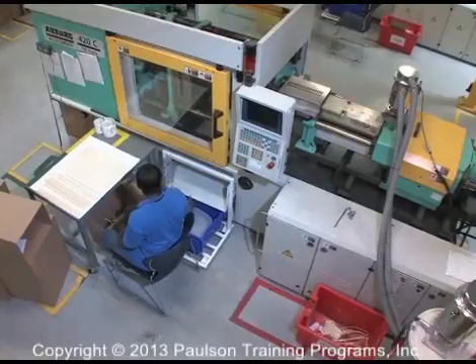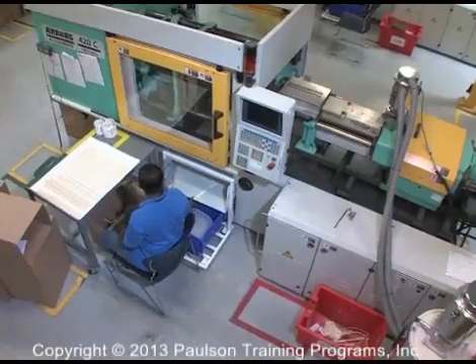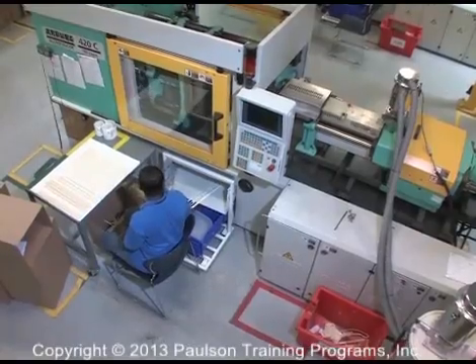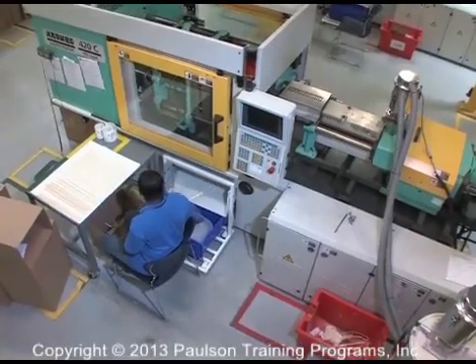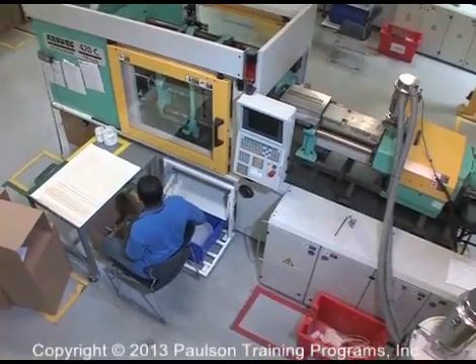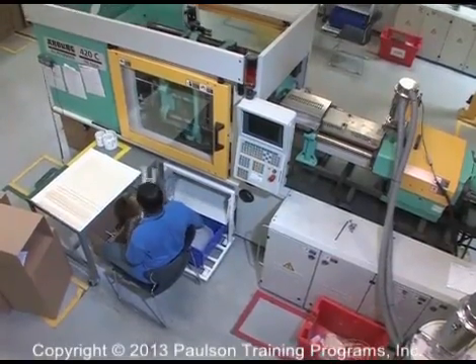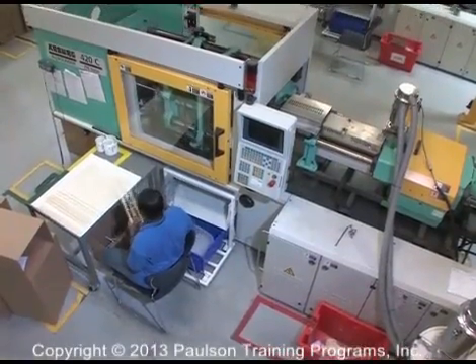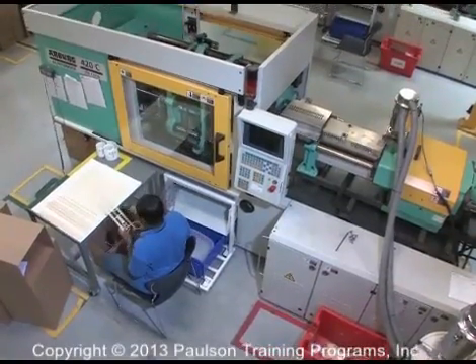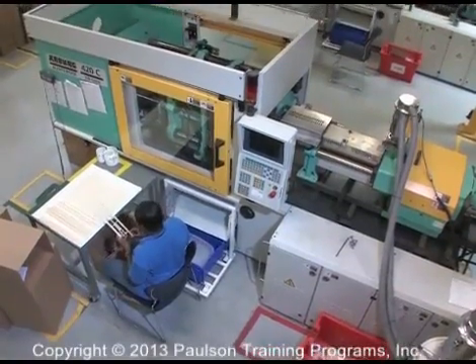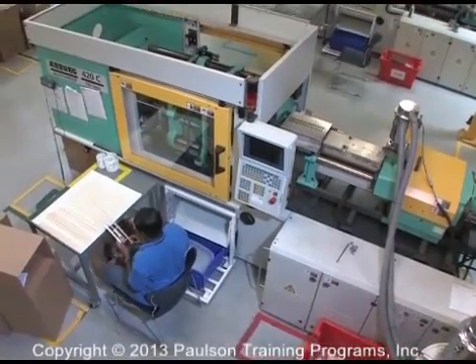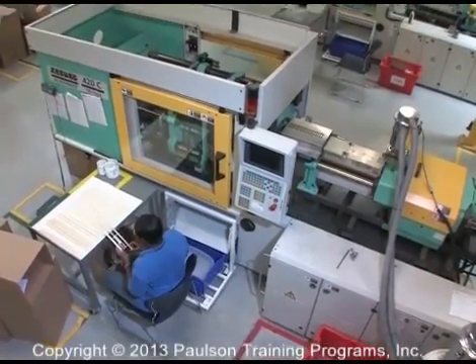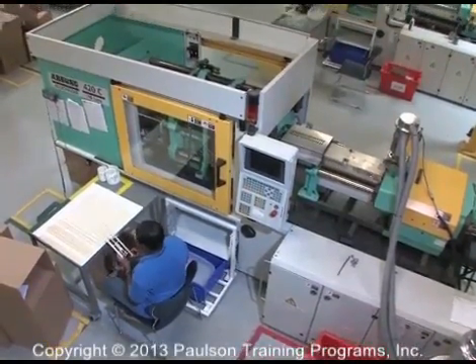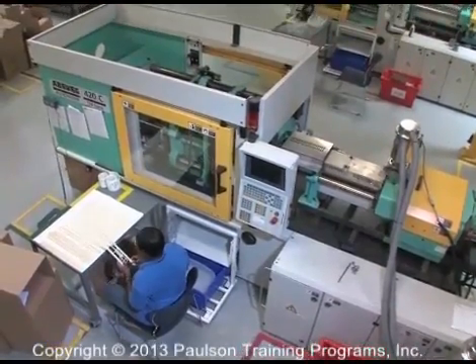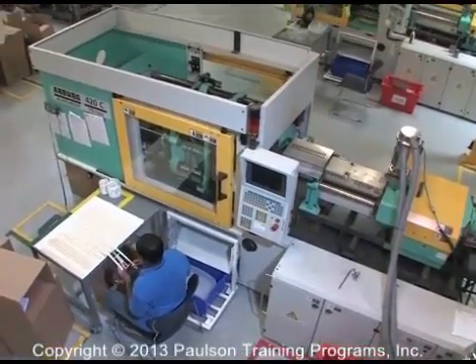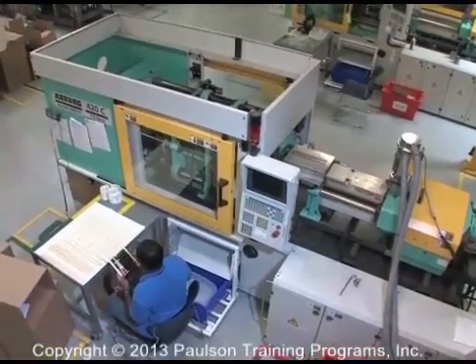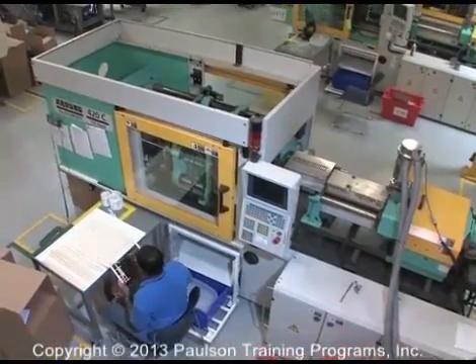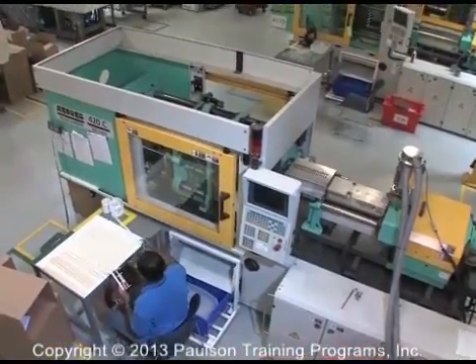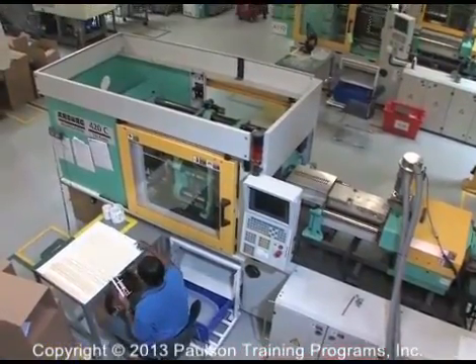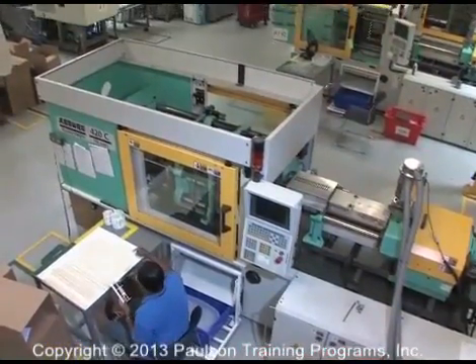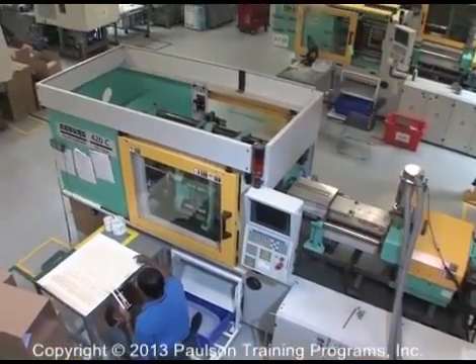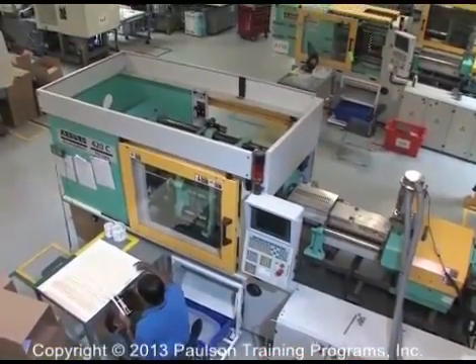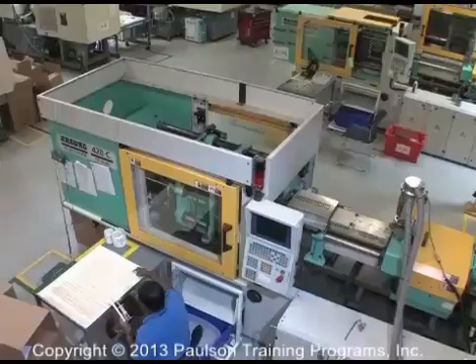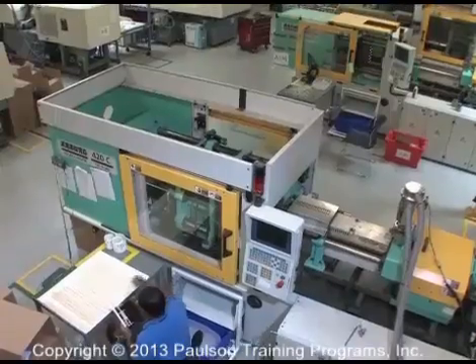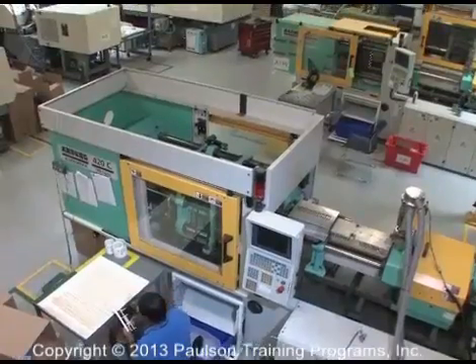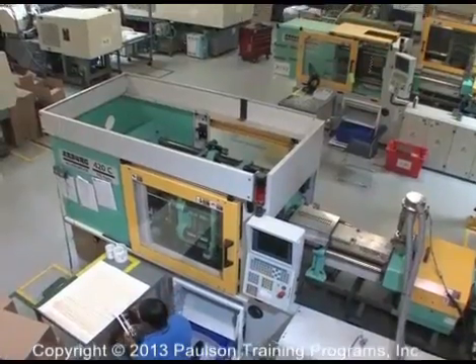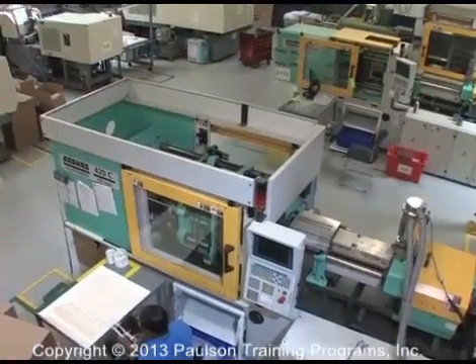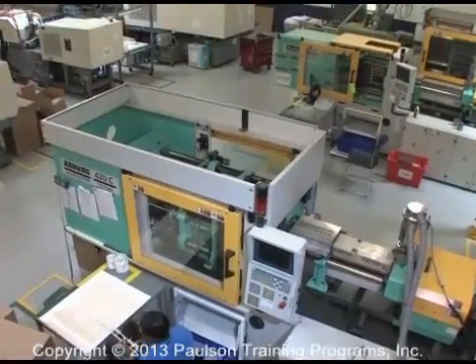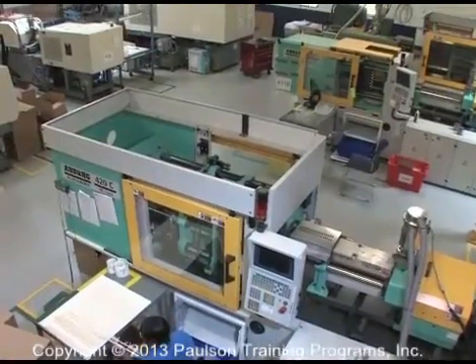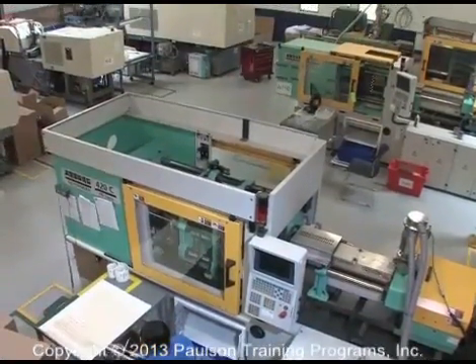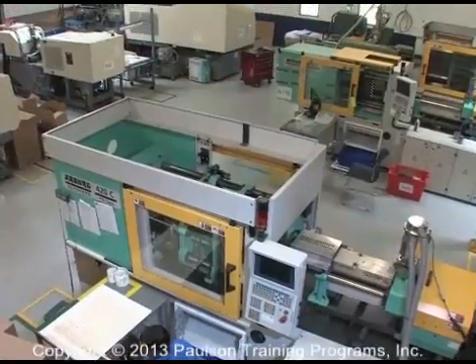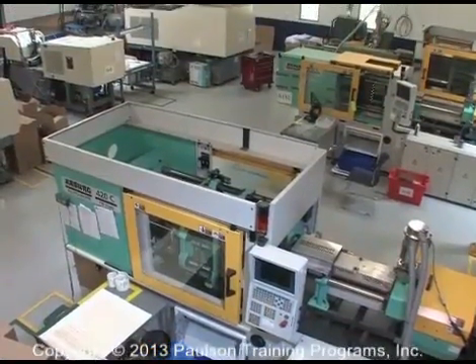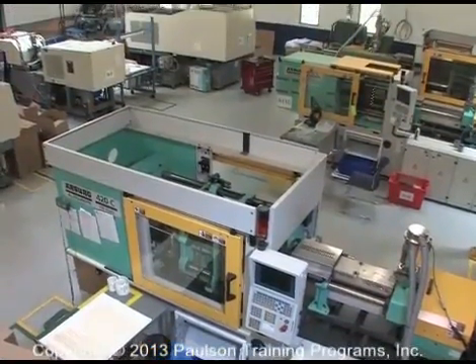In addition to the molding machine, there is often other auxiliary equipment used on and around the molding floor.